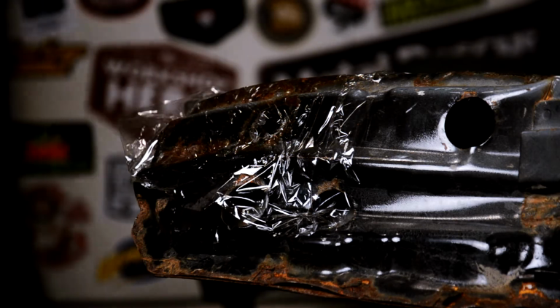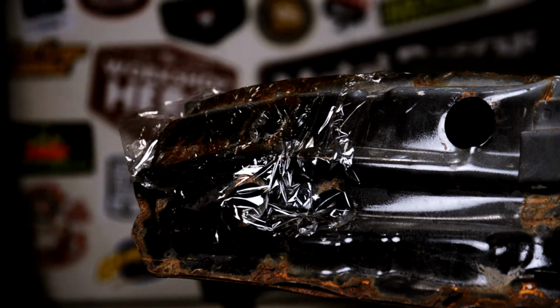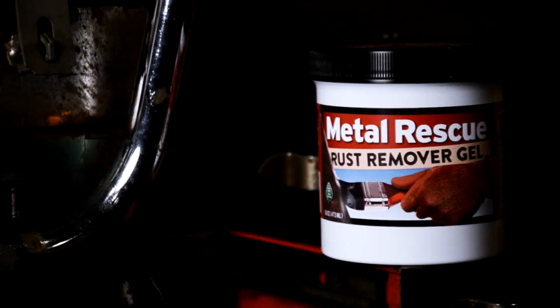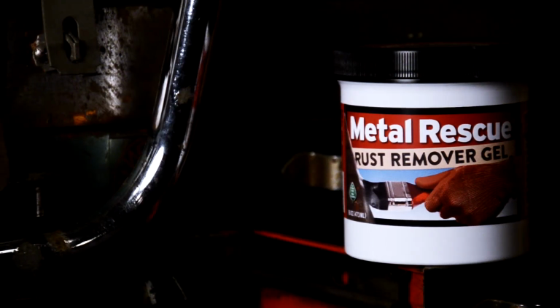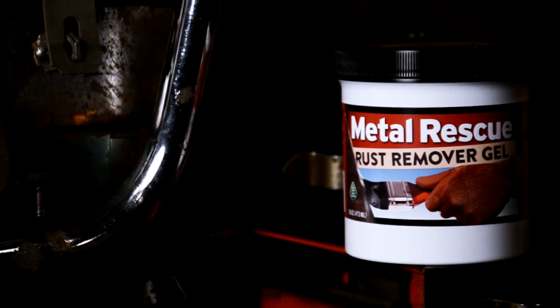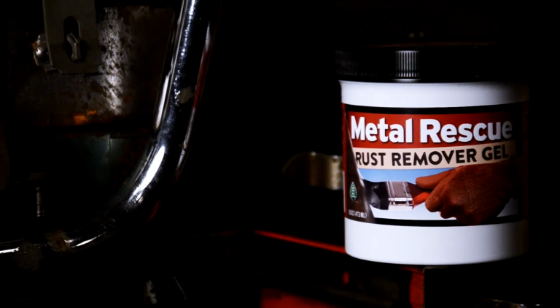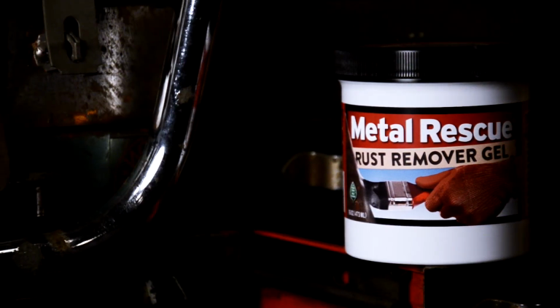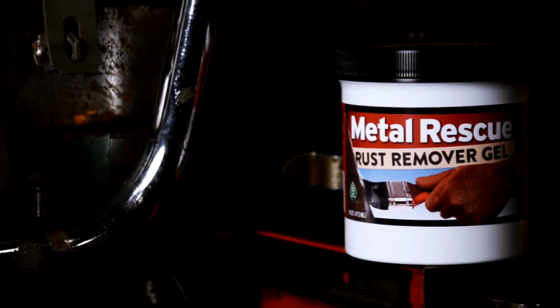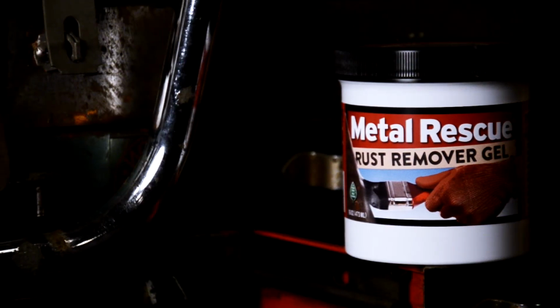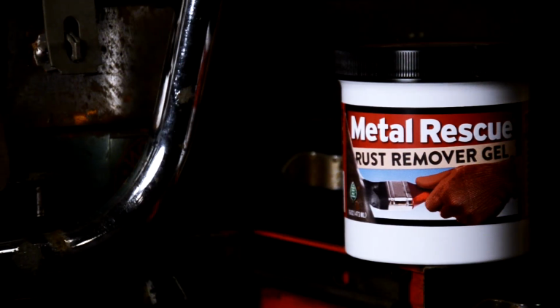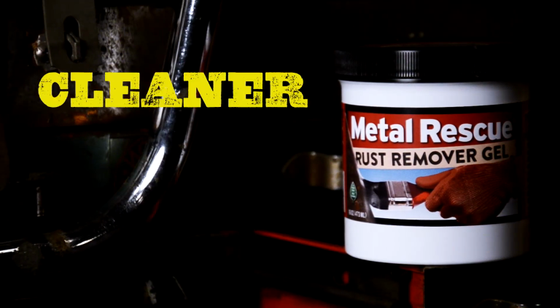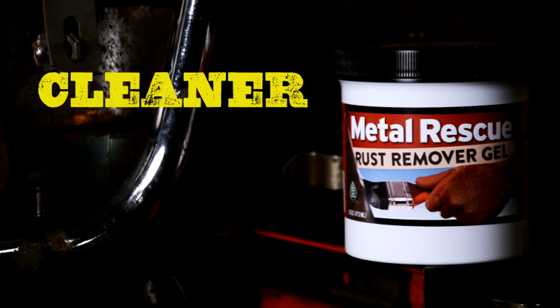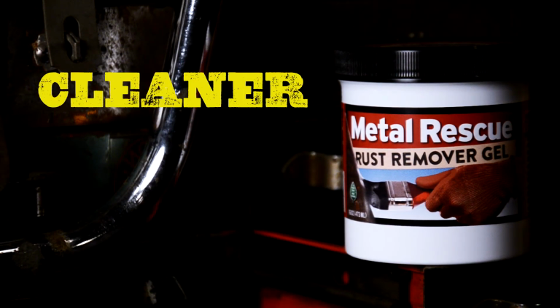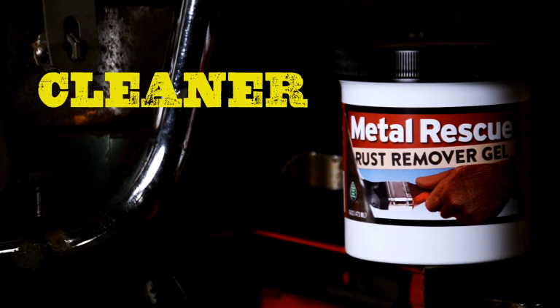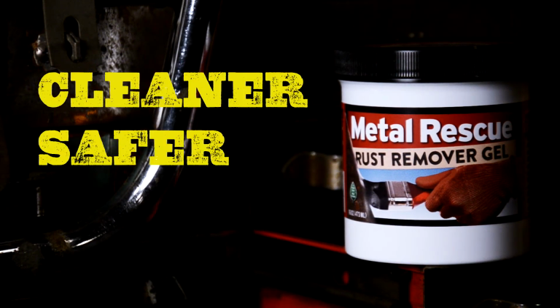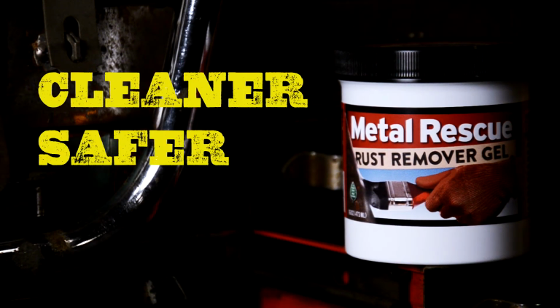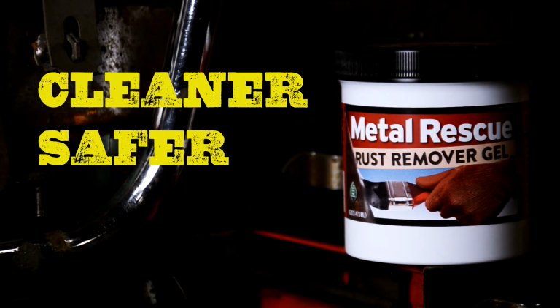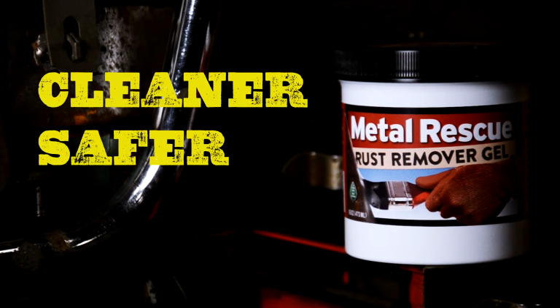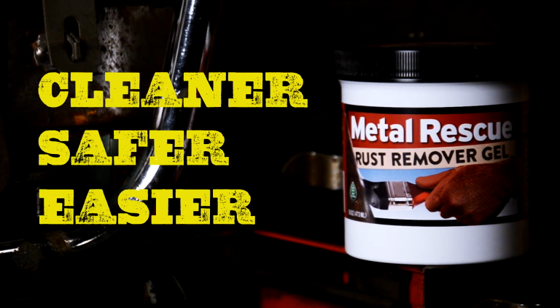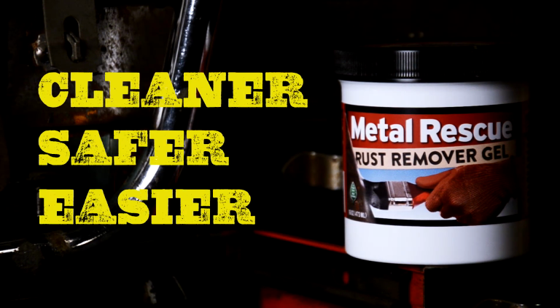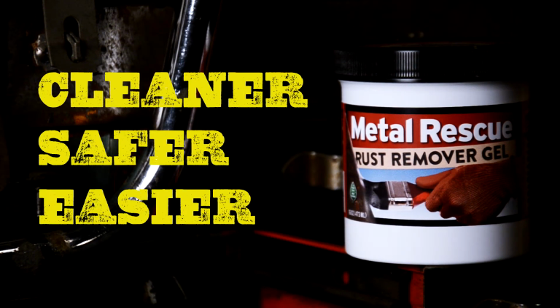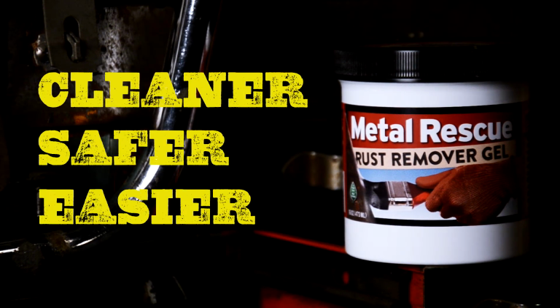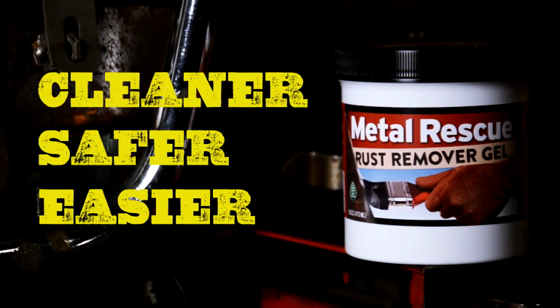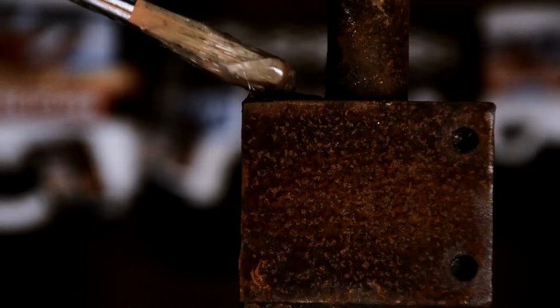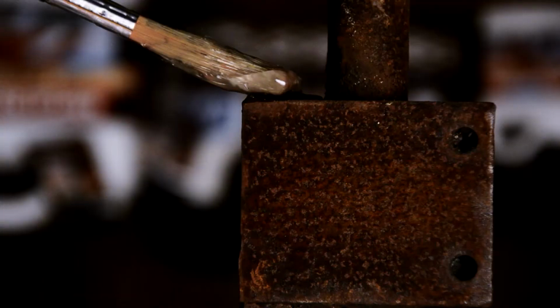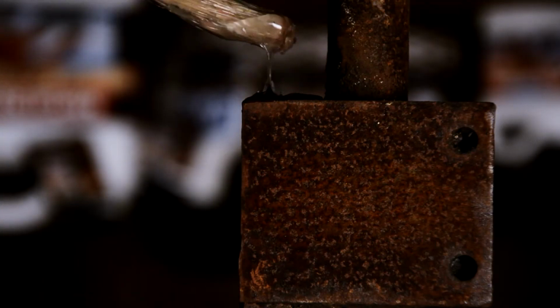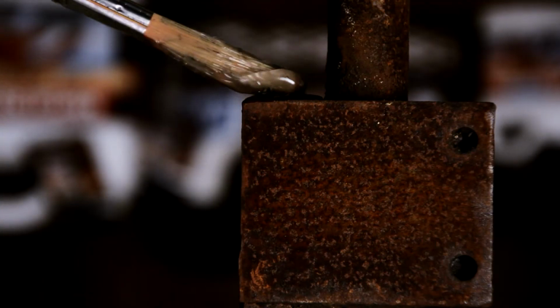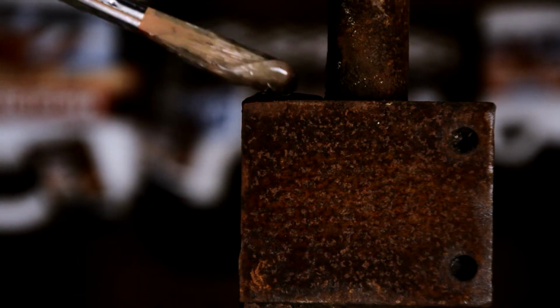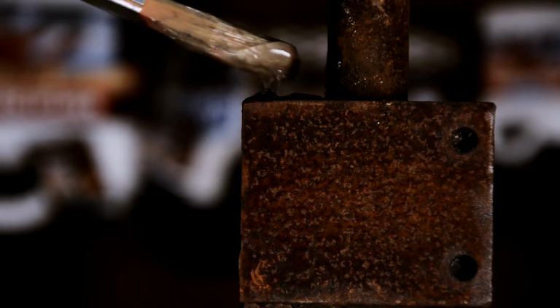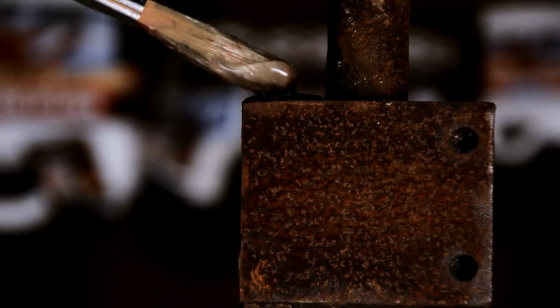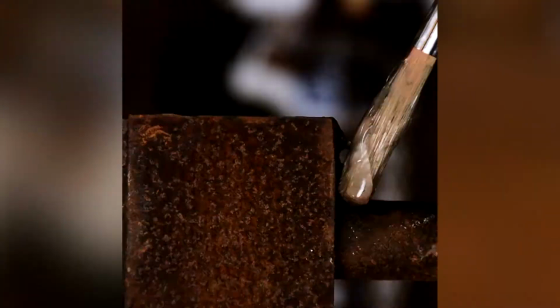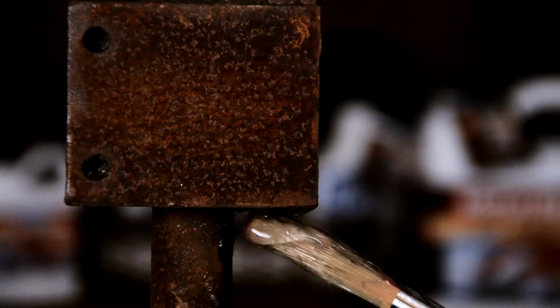Metal Rescue Rust Remover Gel — your cleaner, safer, and easier way to remove the rust, wherever it is.